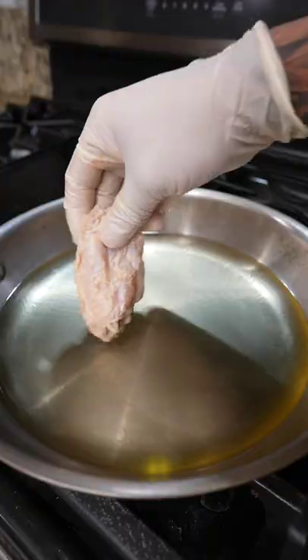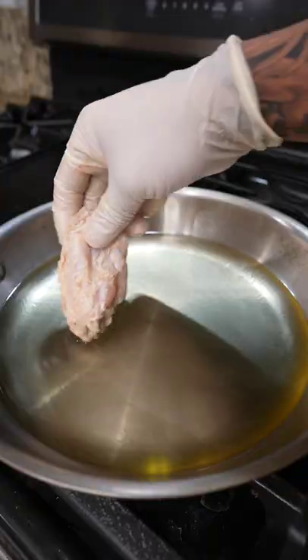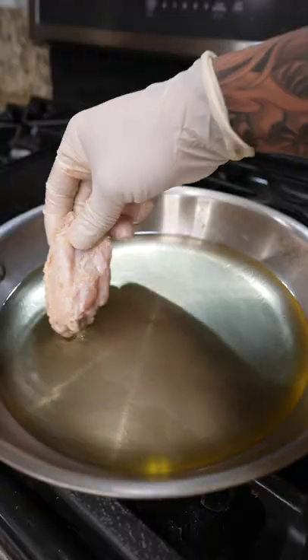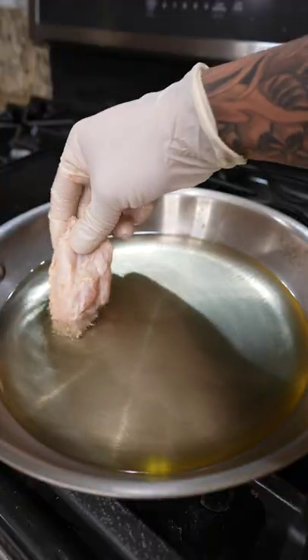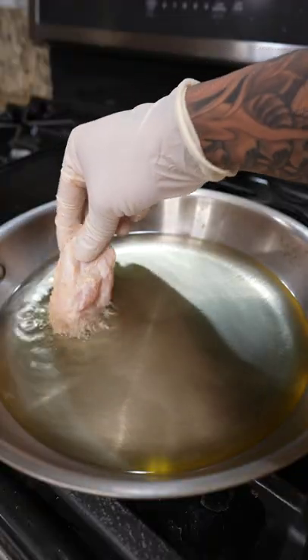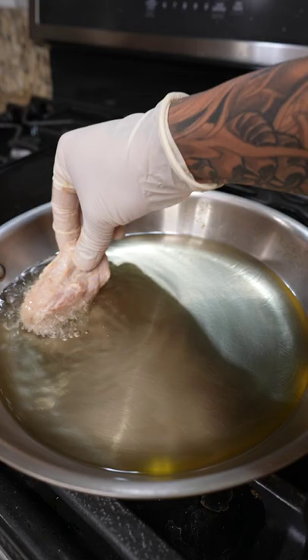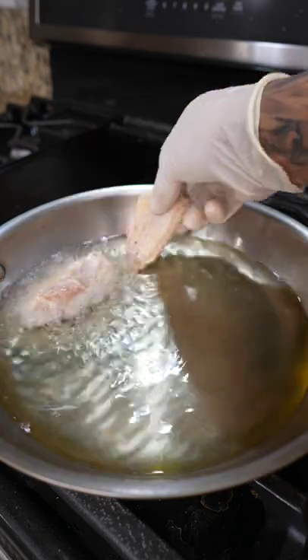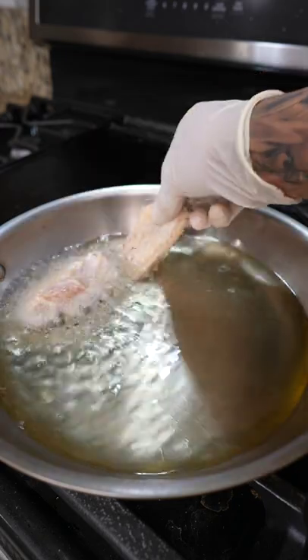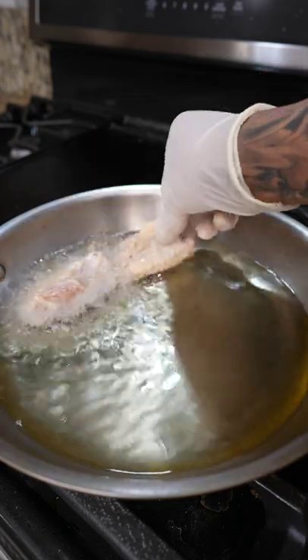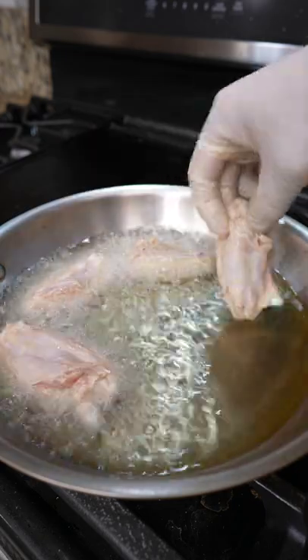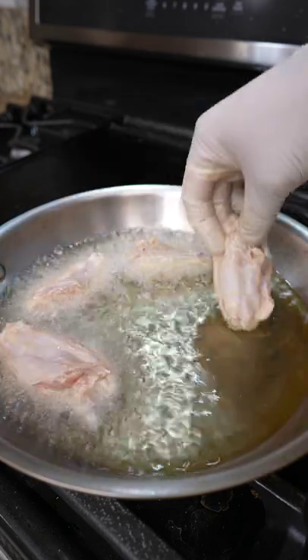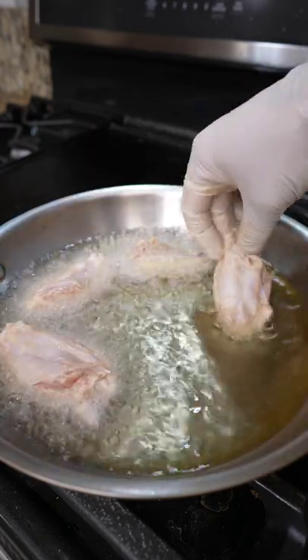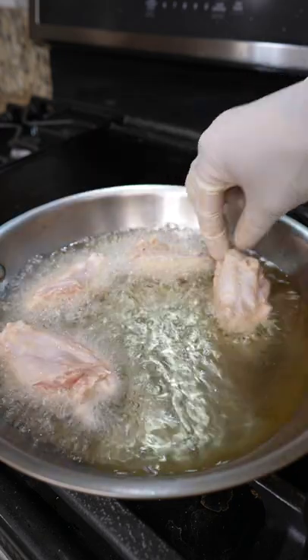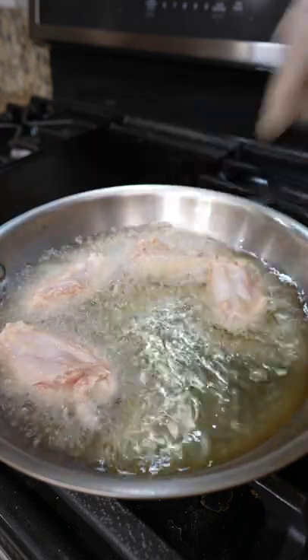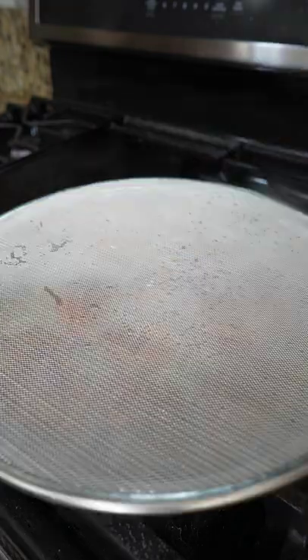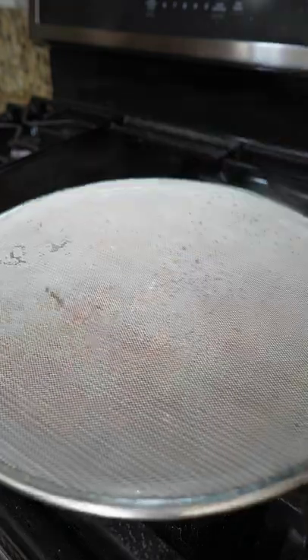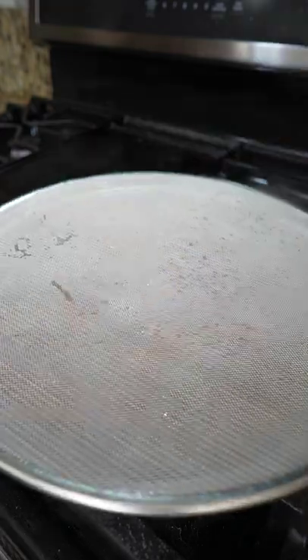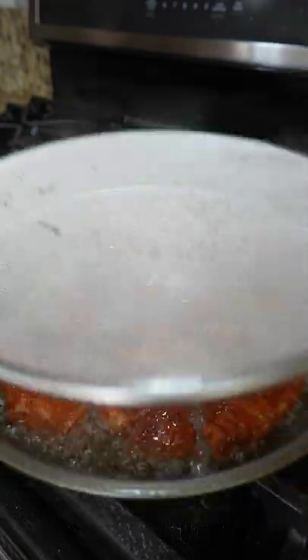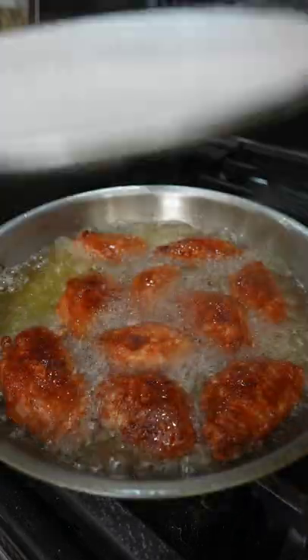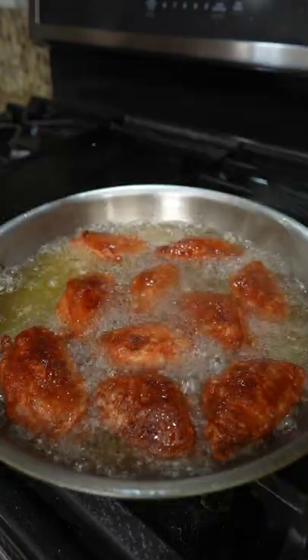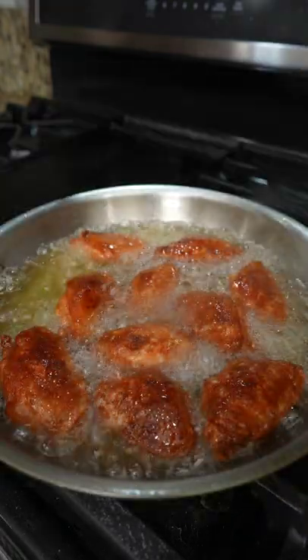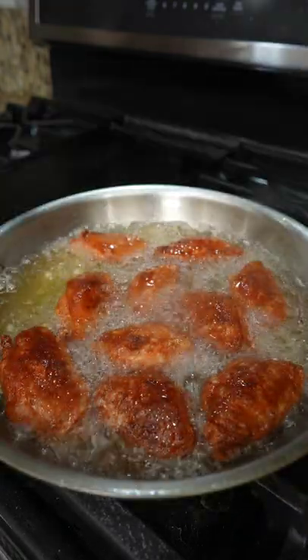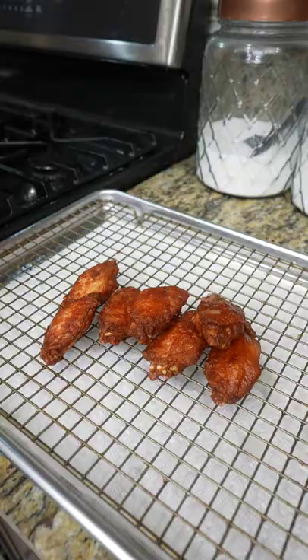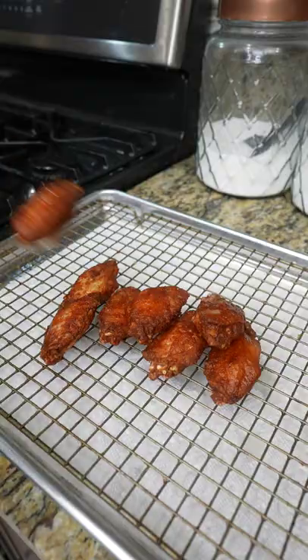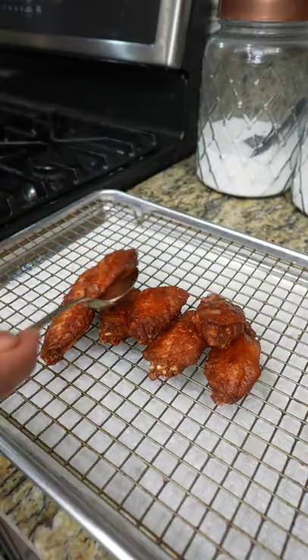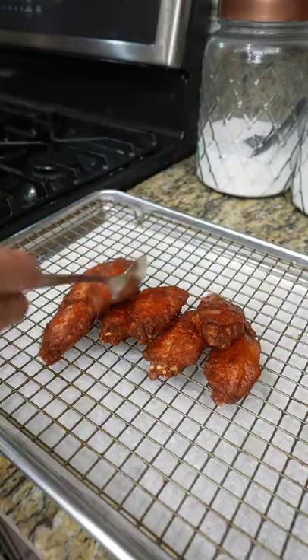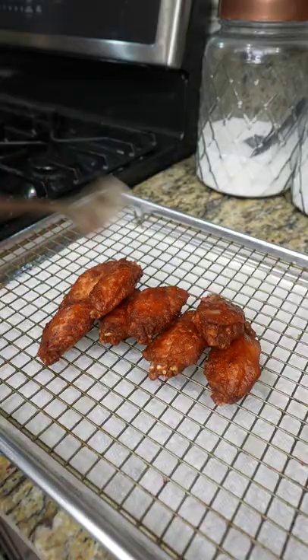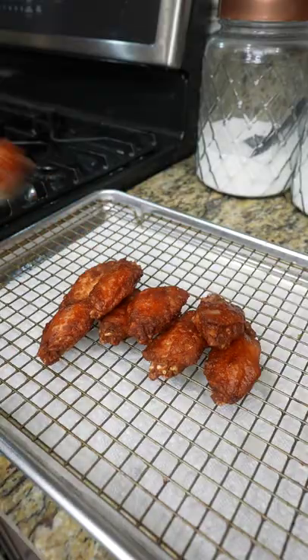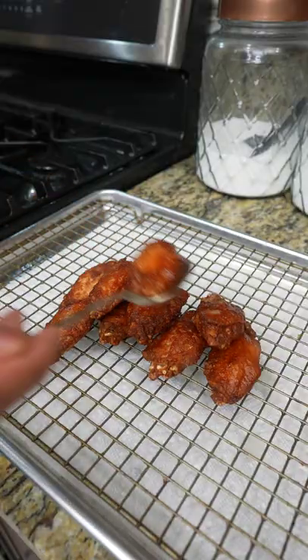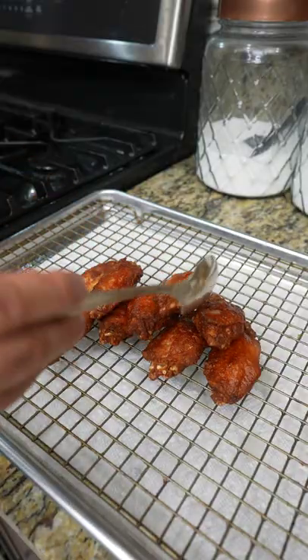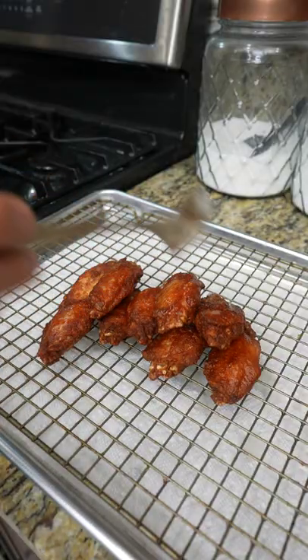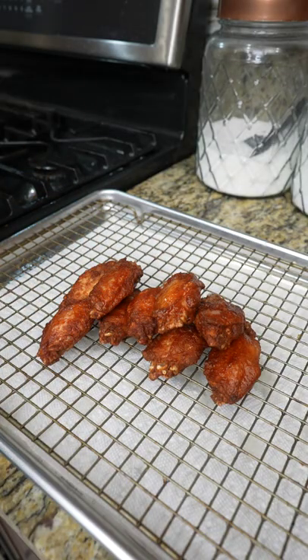For the wings, fry them in two separate batches. Each batch should take about four to five minutes. When they're done, transfer to a rack lined with paper towel.